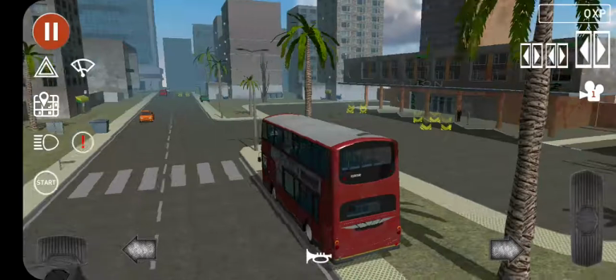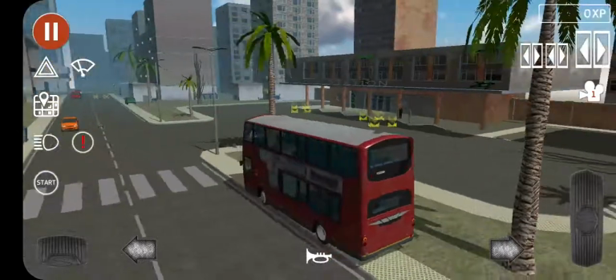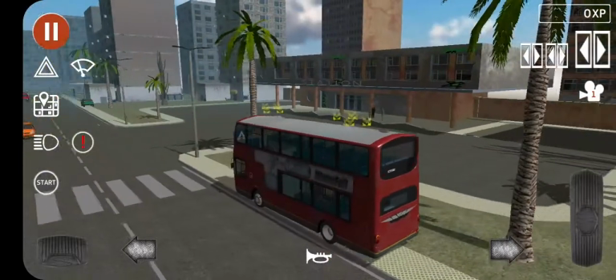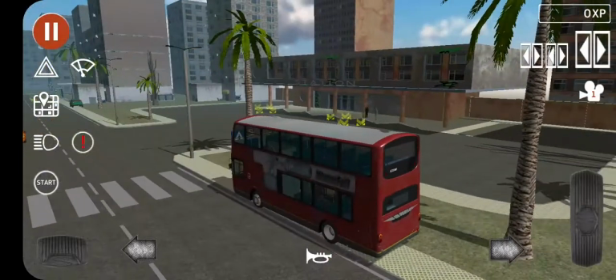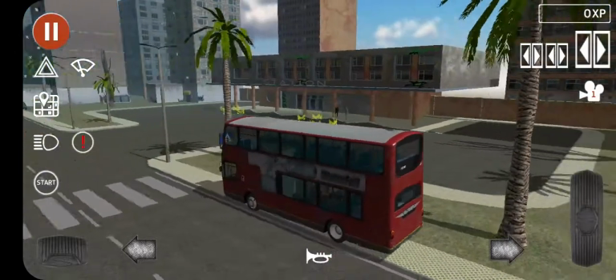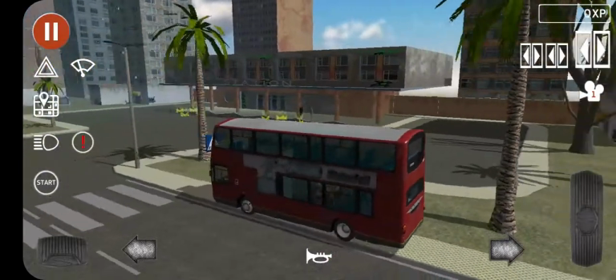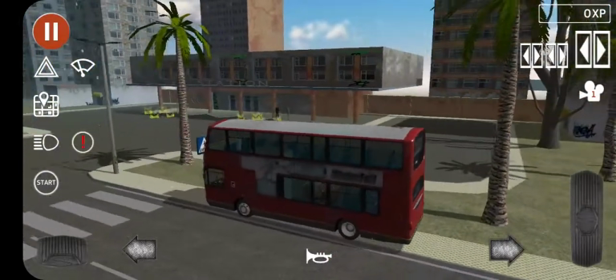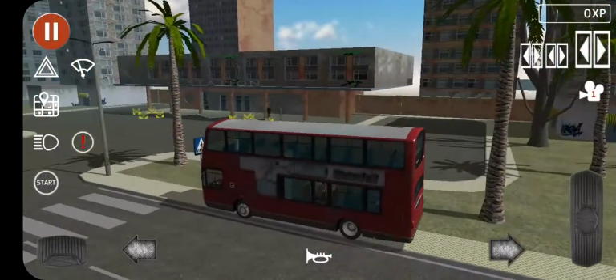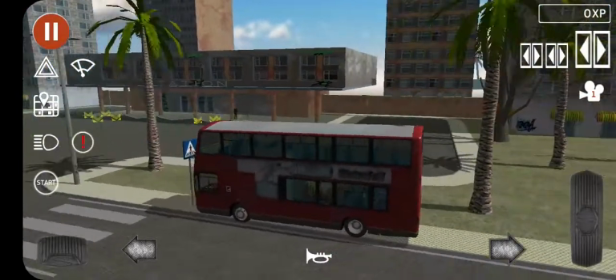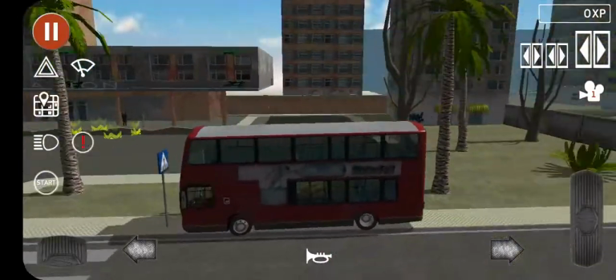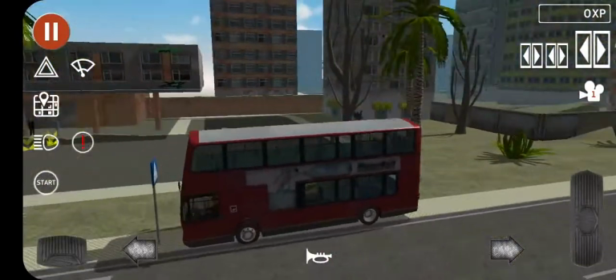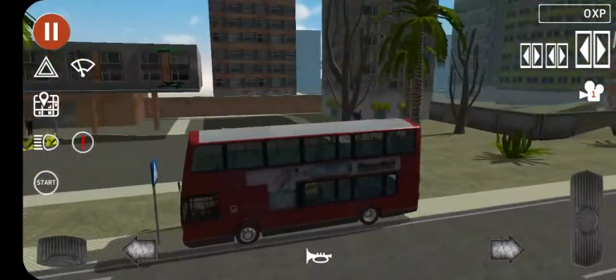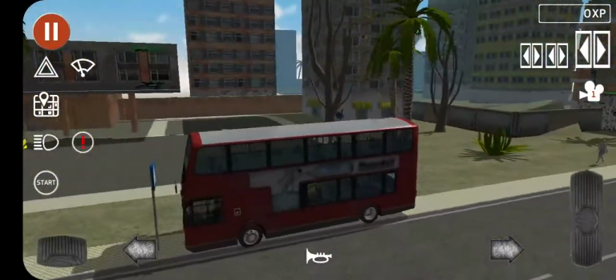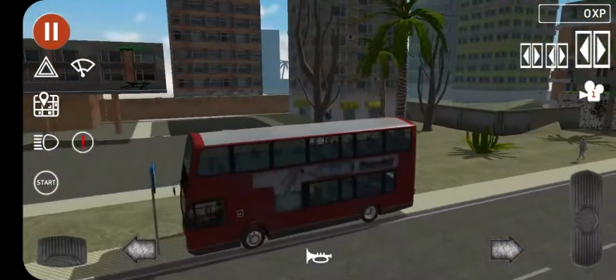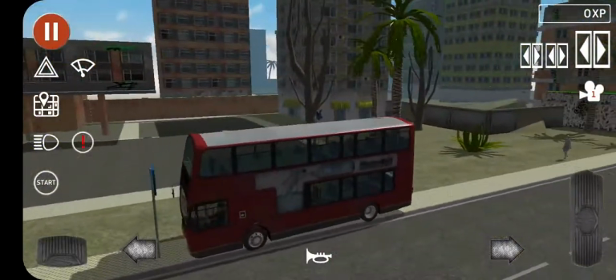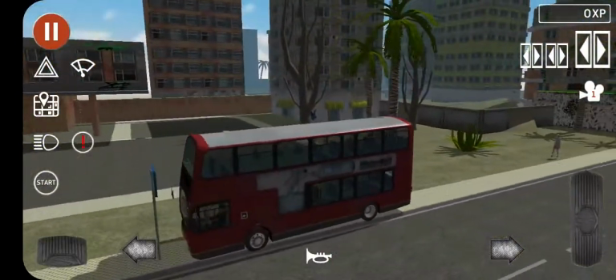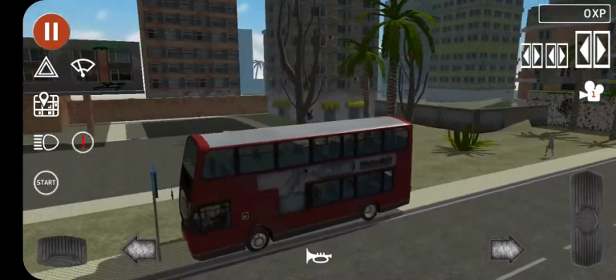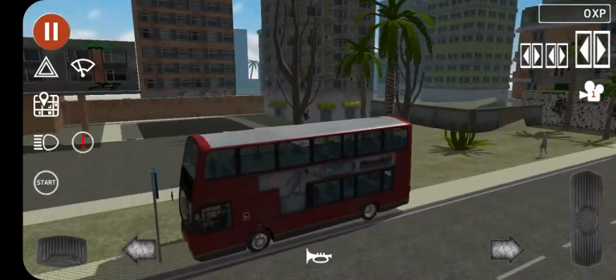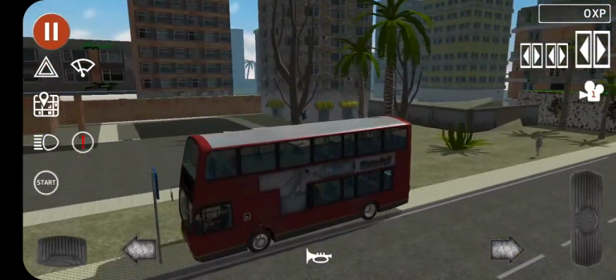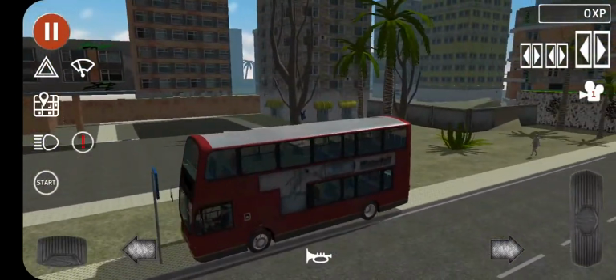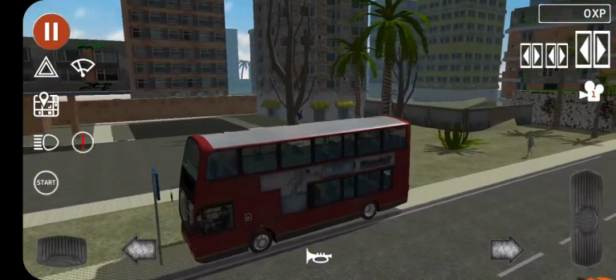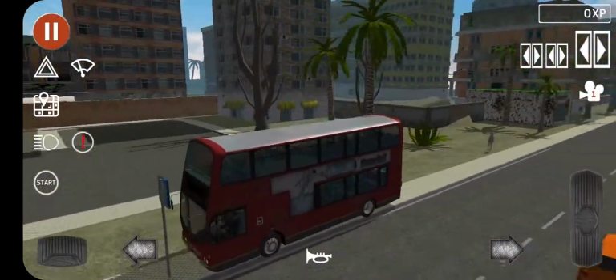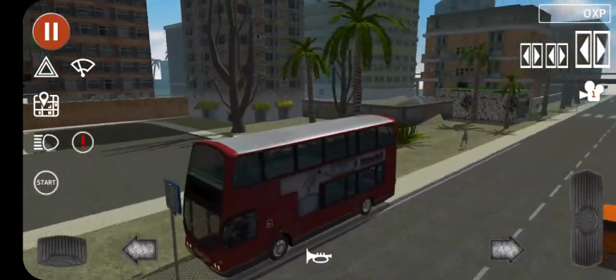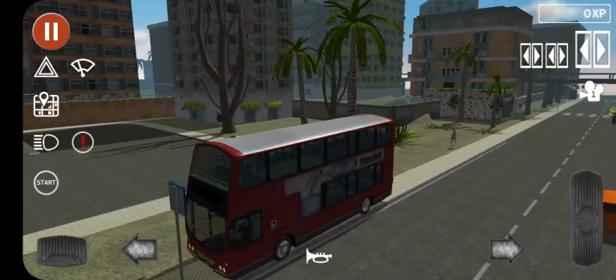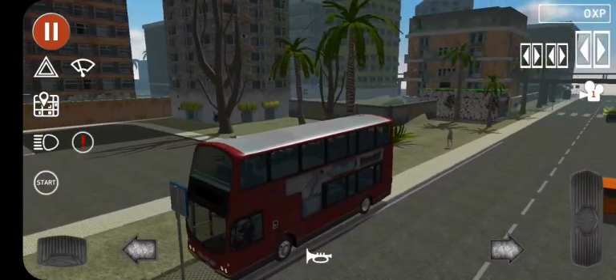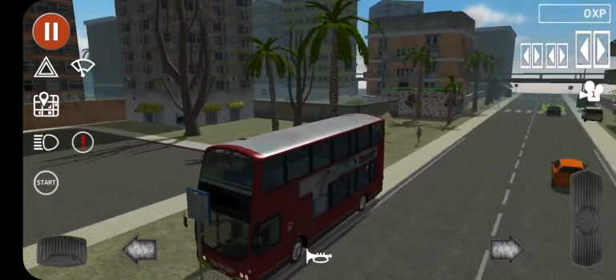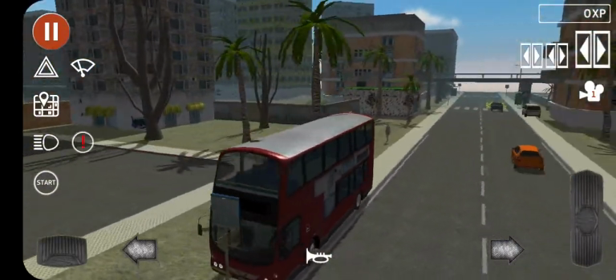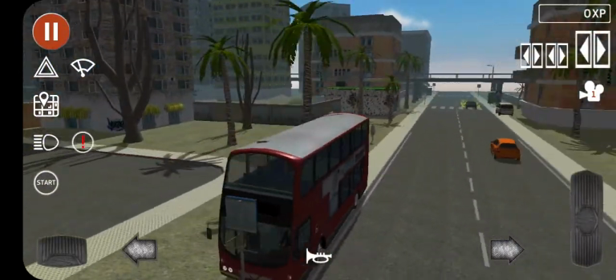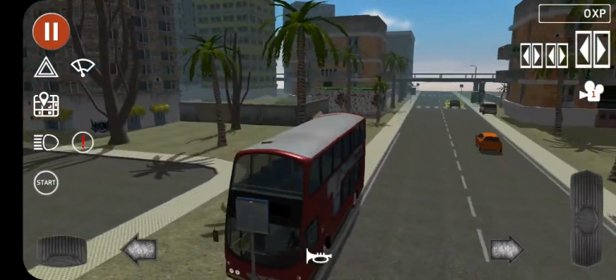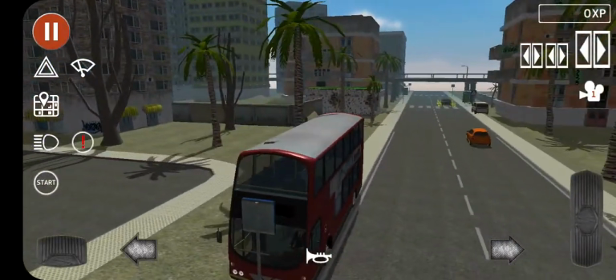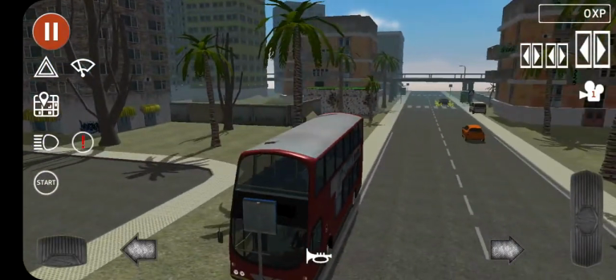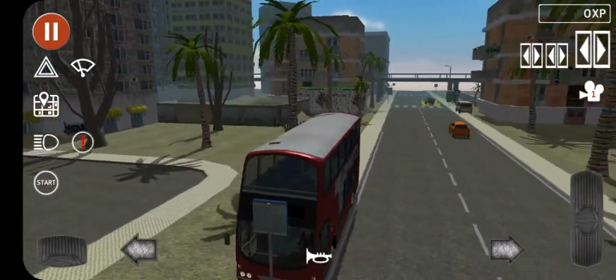Welcome back to a brand new video. So in today's video, we're going to review a Volvo B7TL Wright Gemini from Go Ahead London.